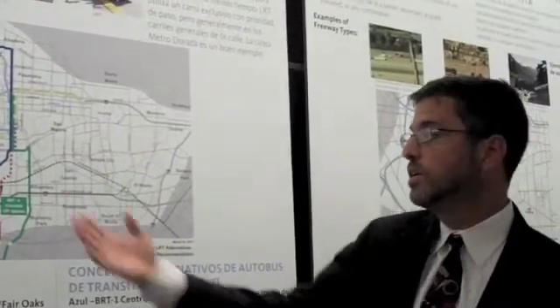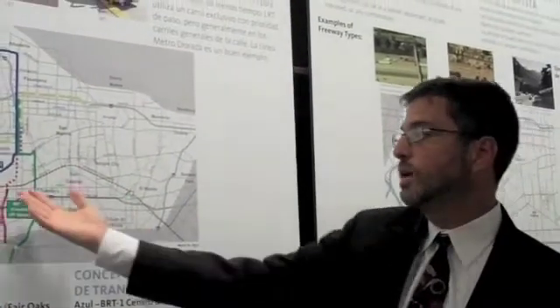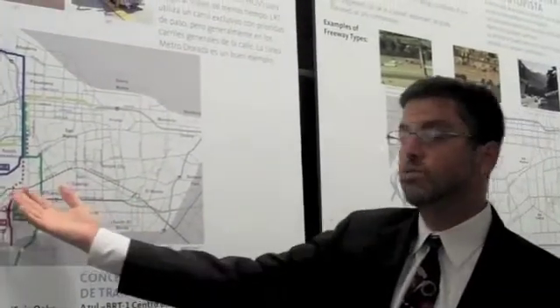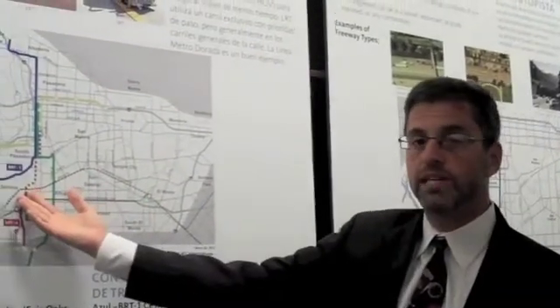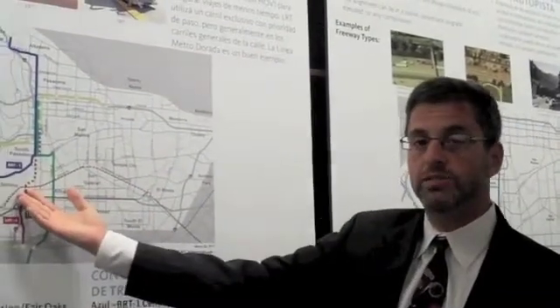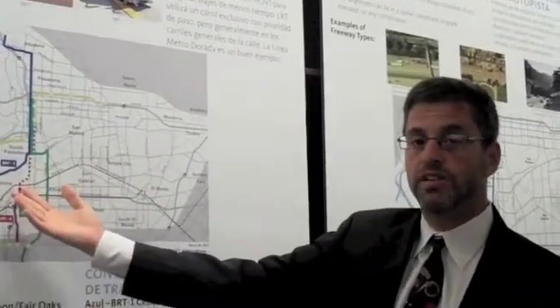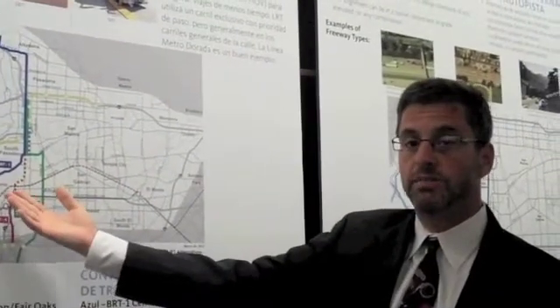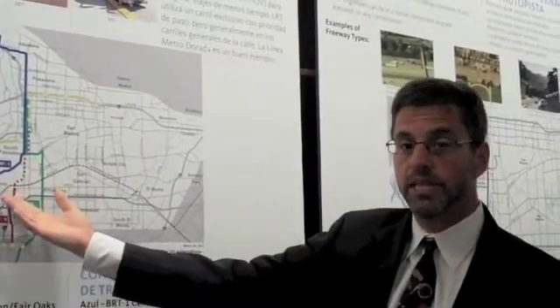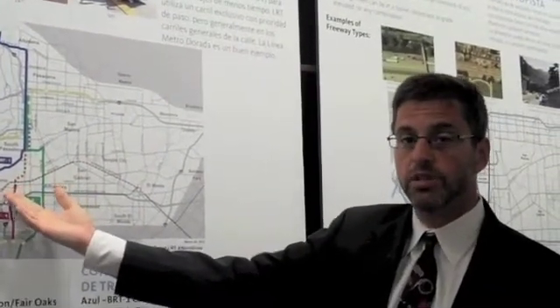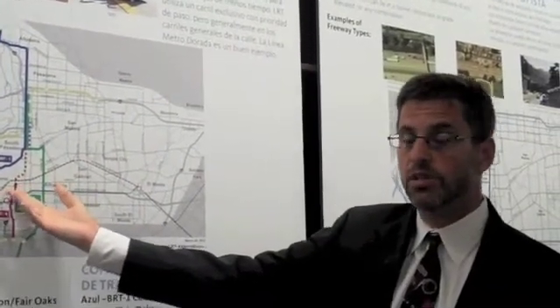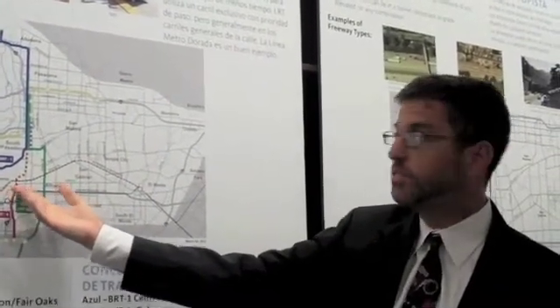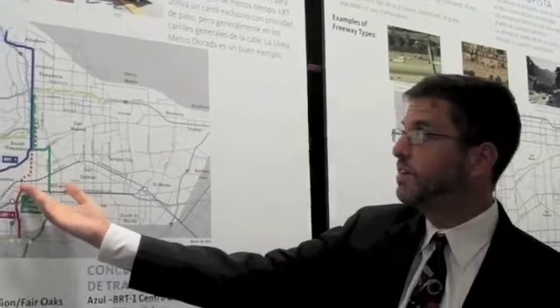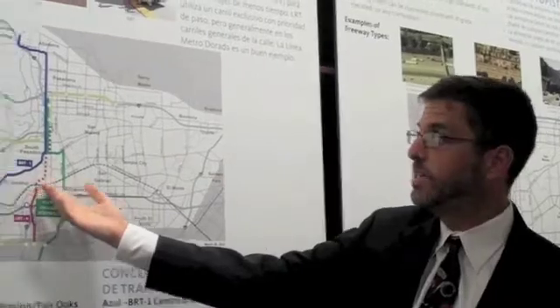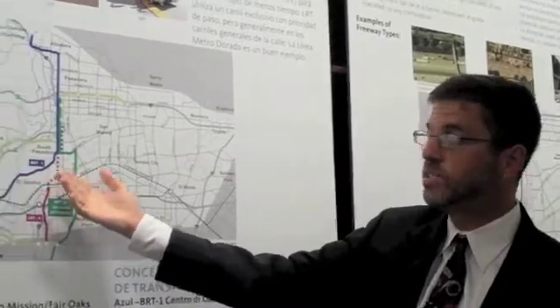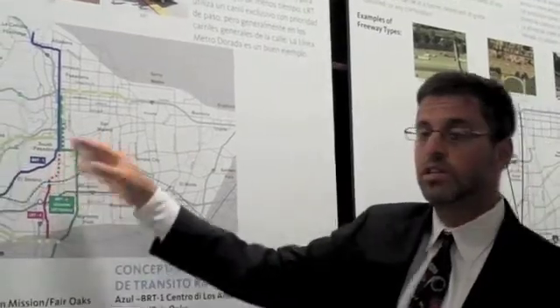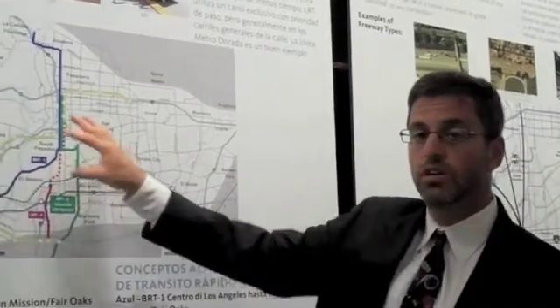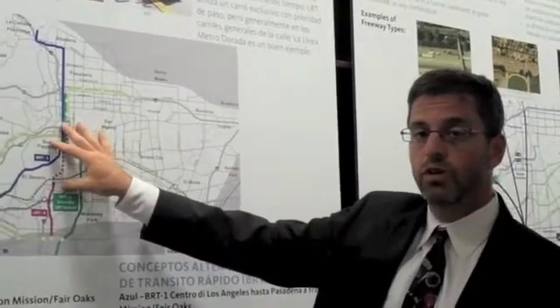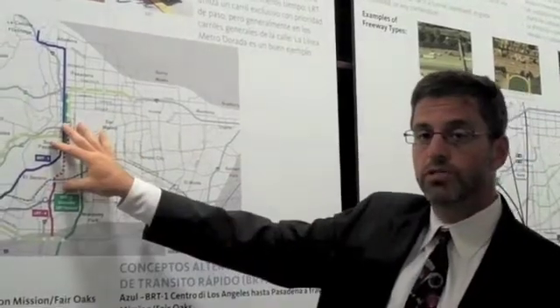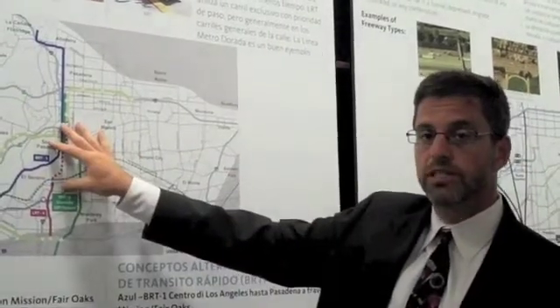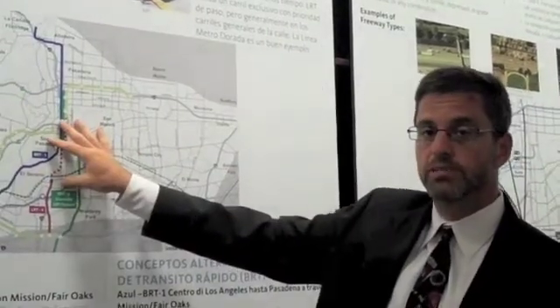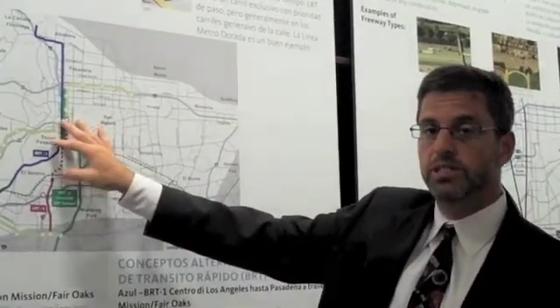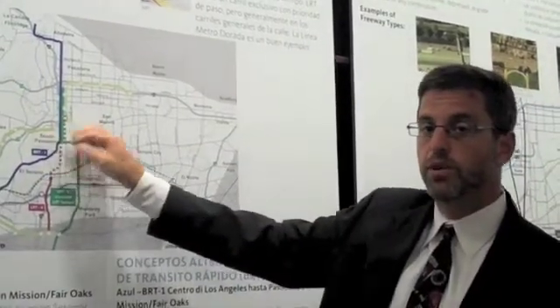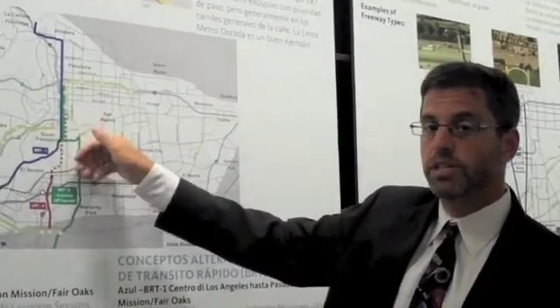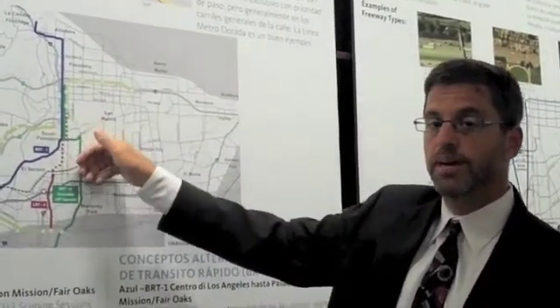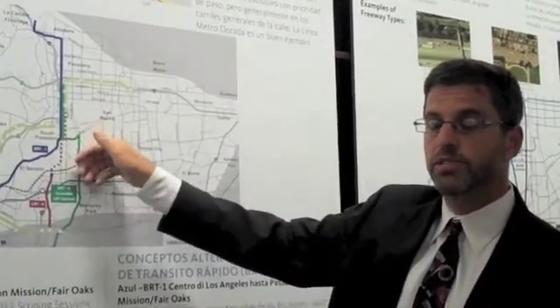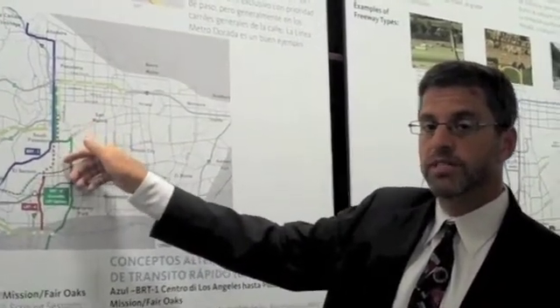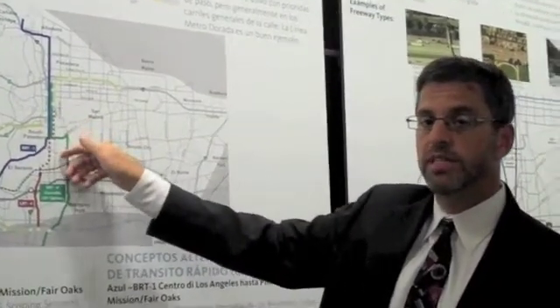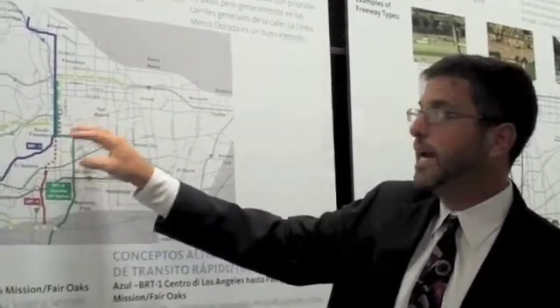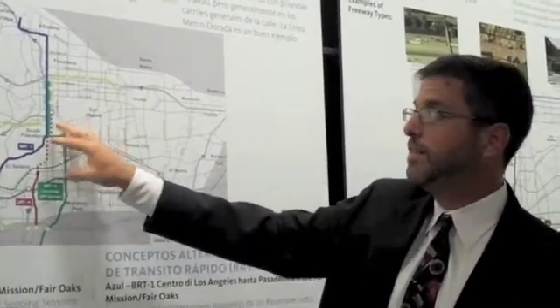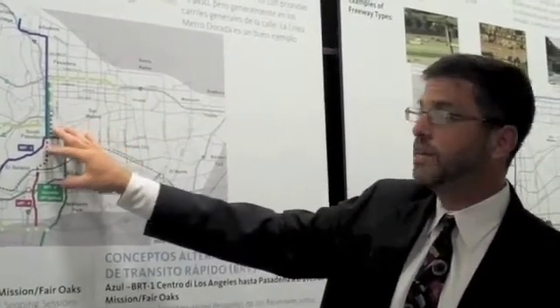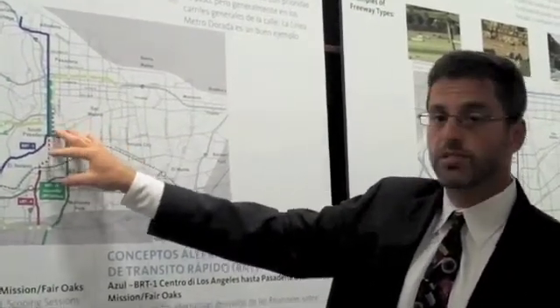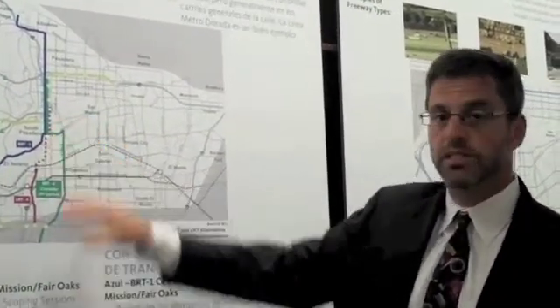So we have a range of potential alternatives and variations for our transit options, covering both bus rapid transit and light rail transit.